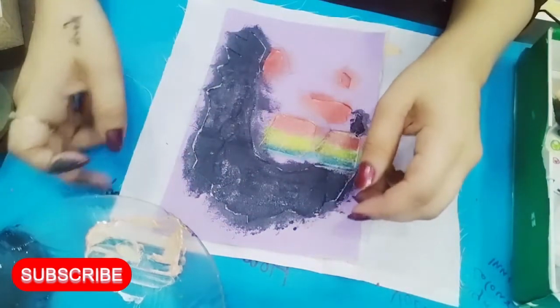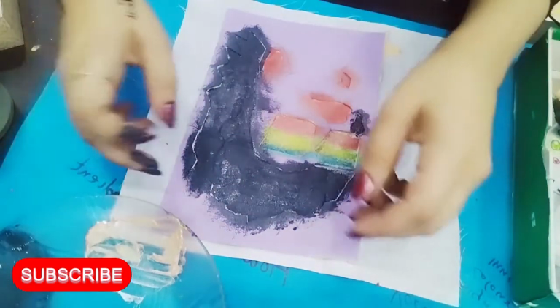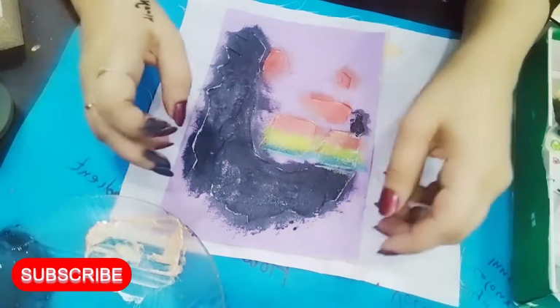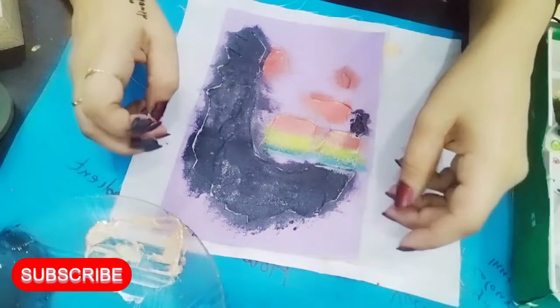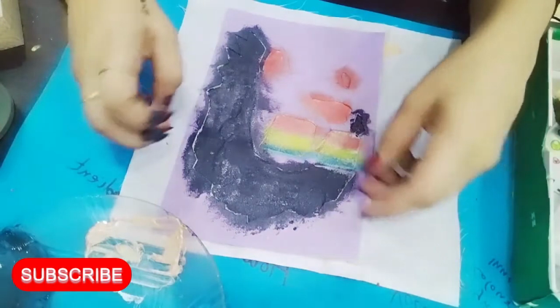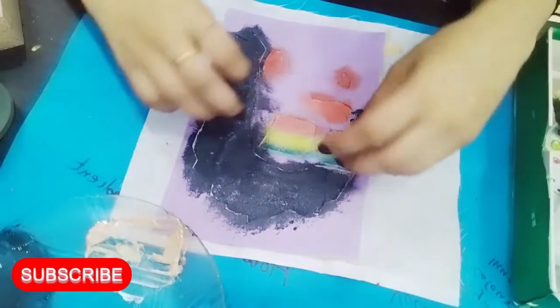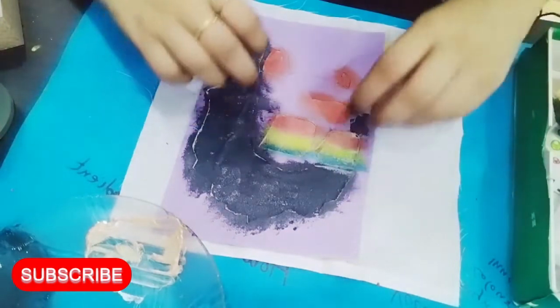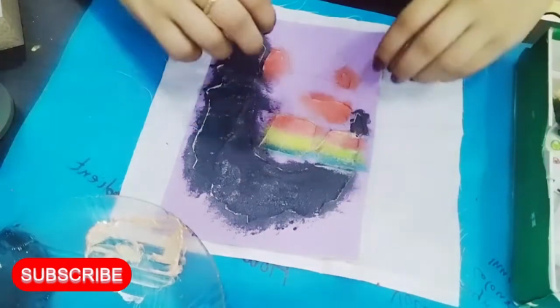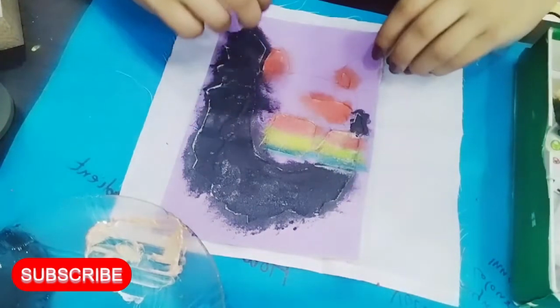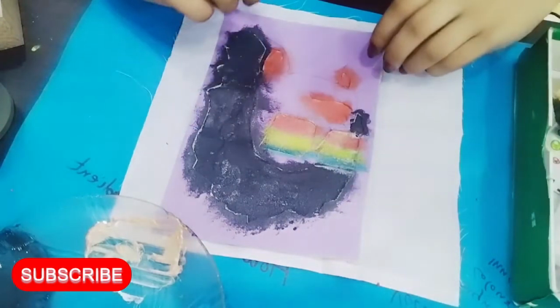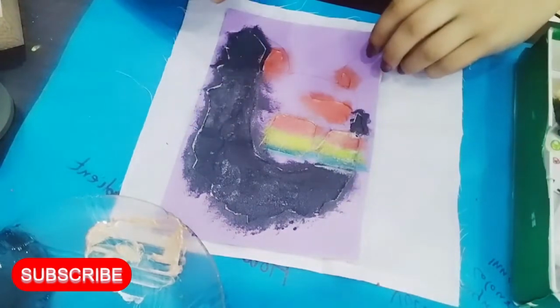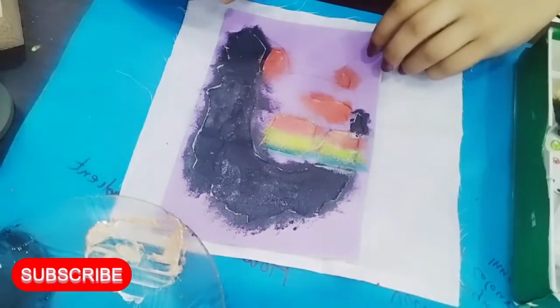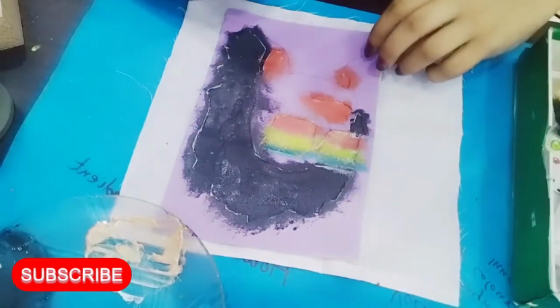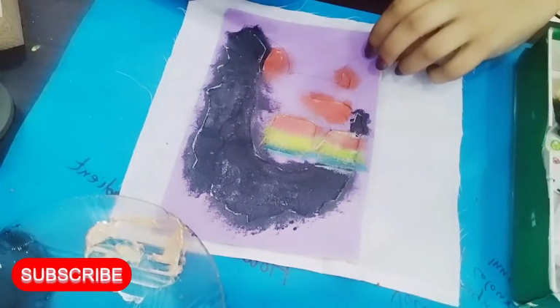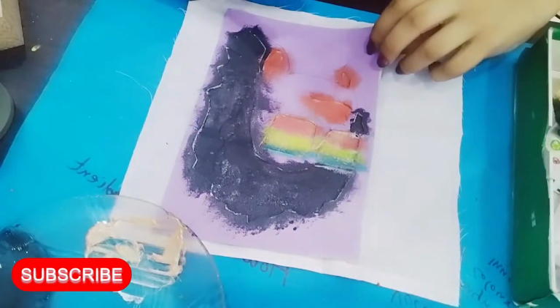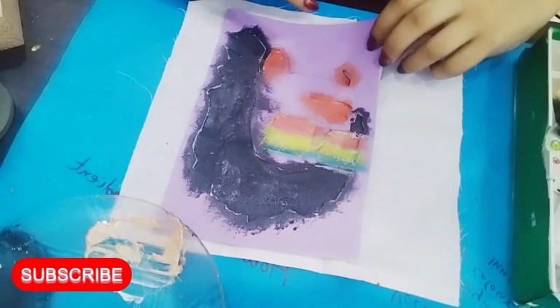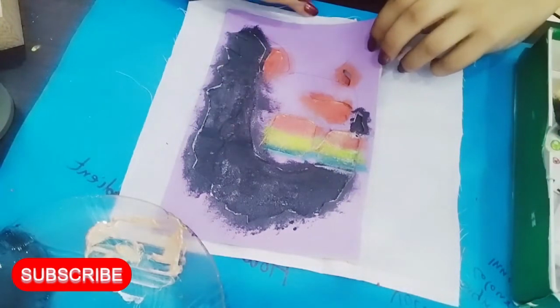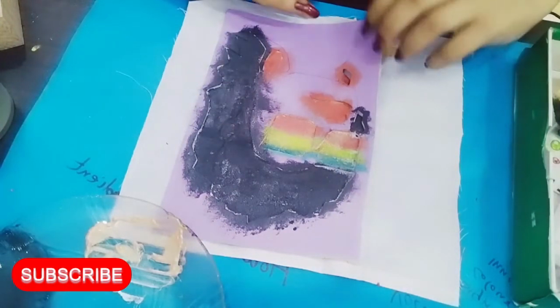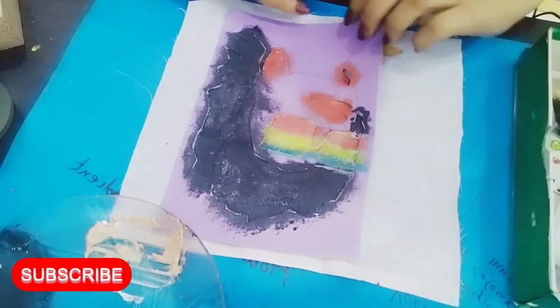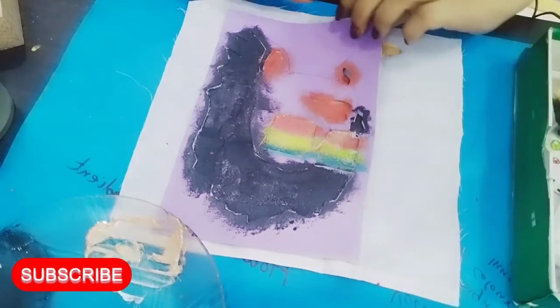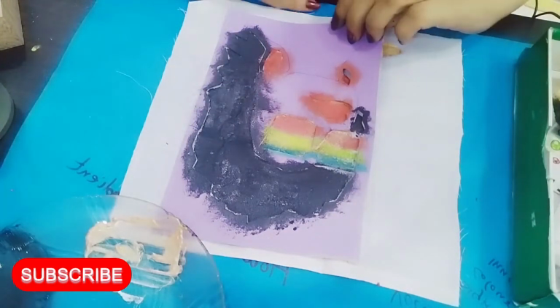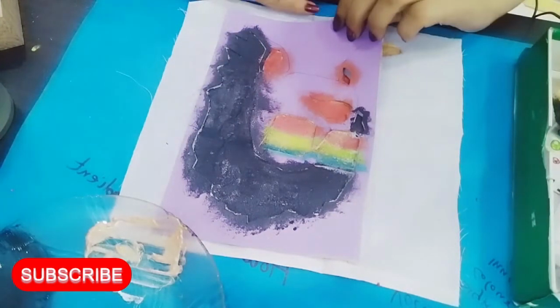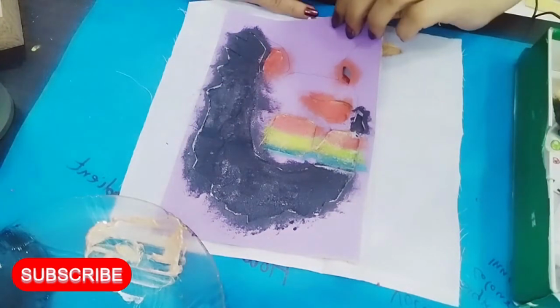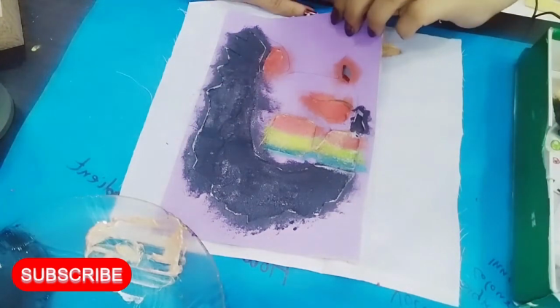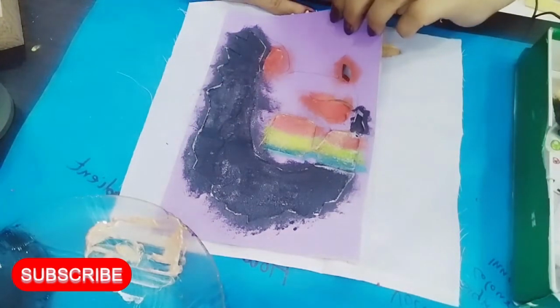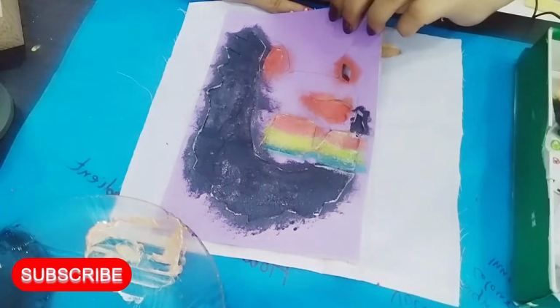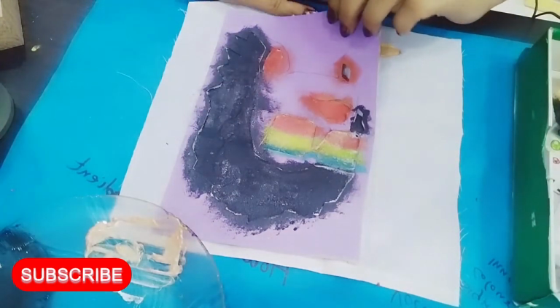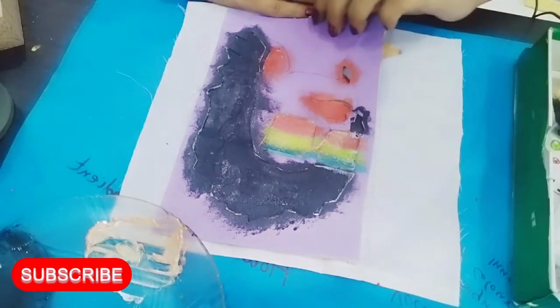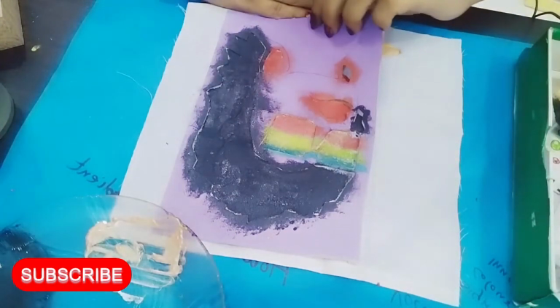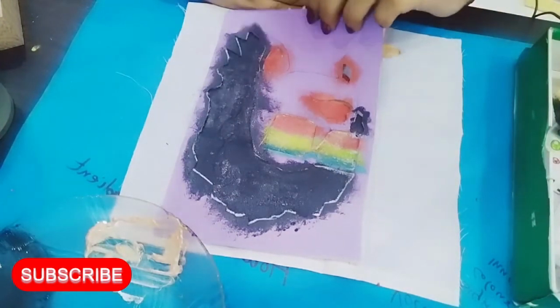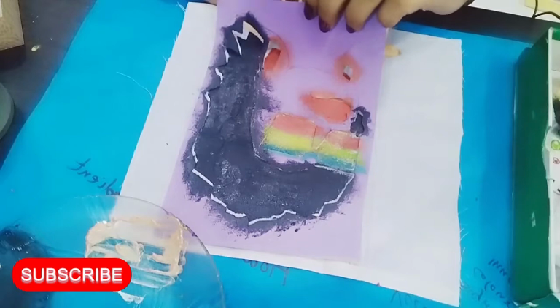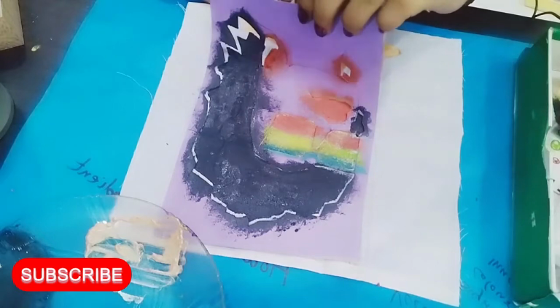Look, my sponge has completed the work. Now I will take it with my sponge.